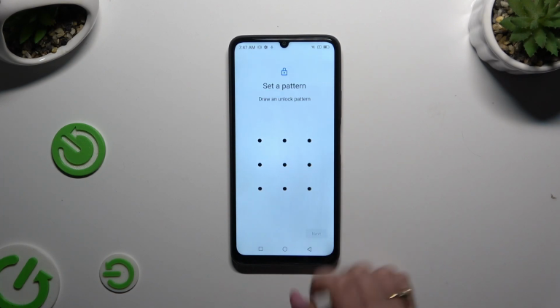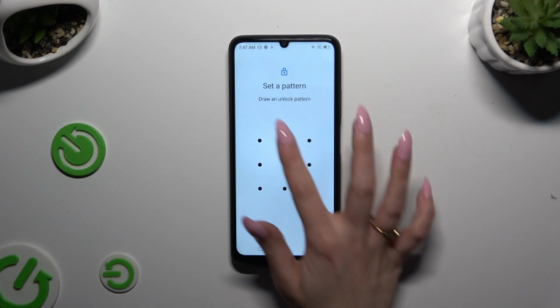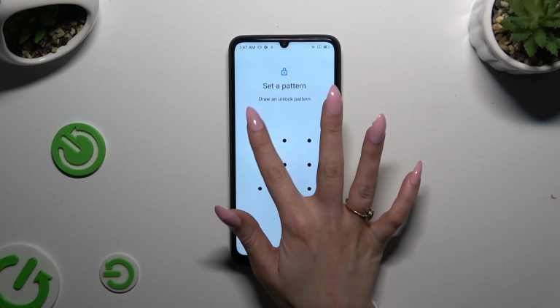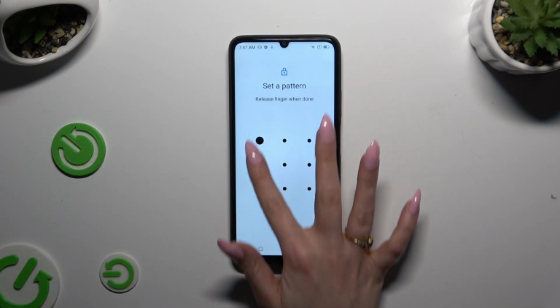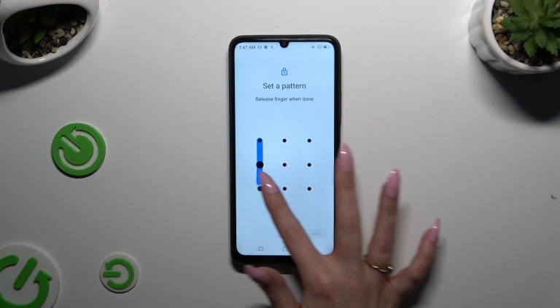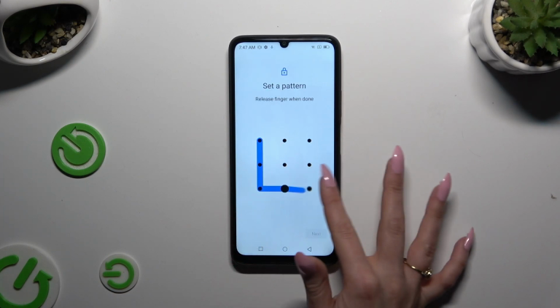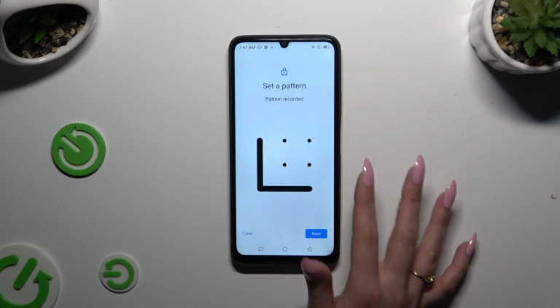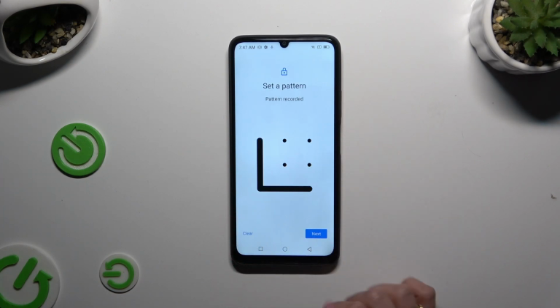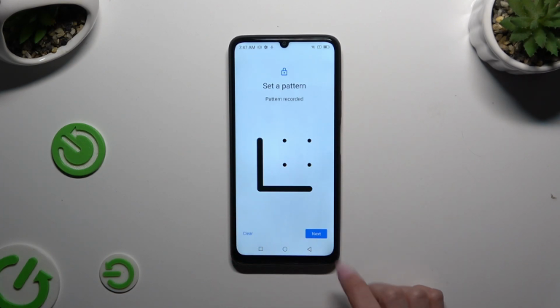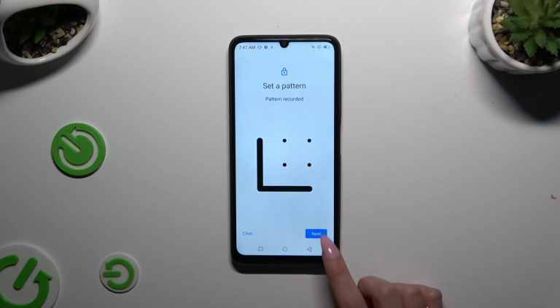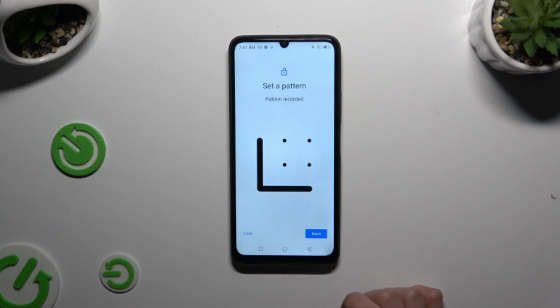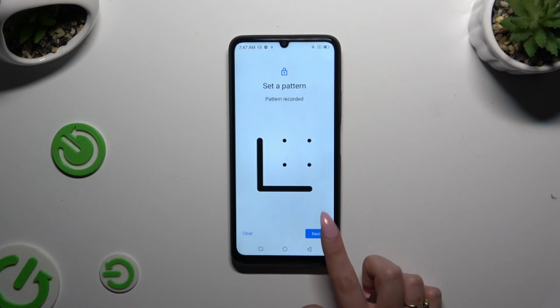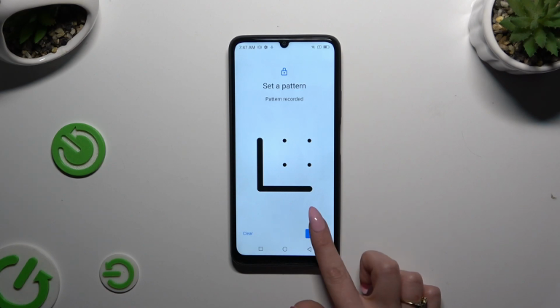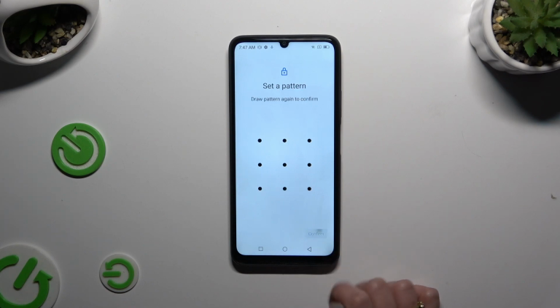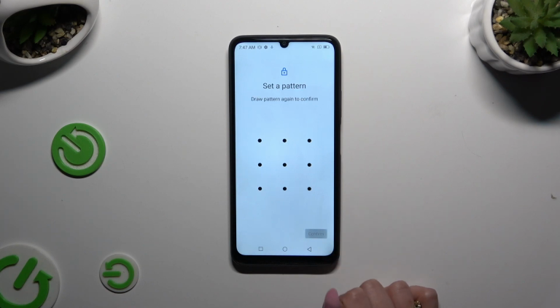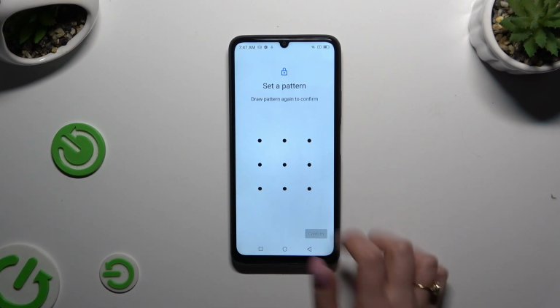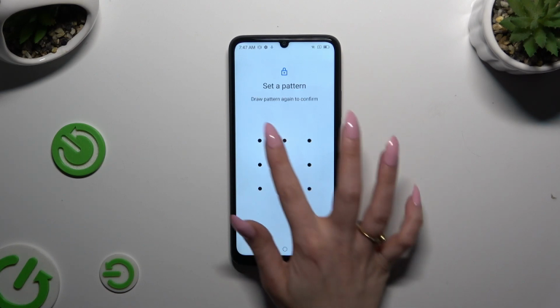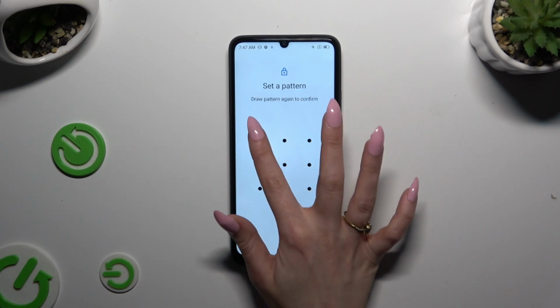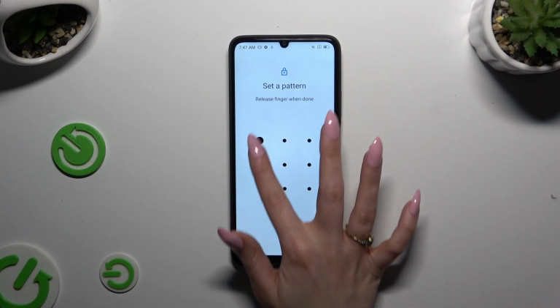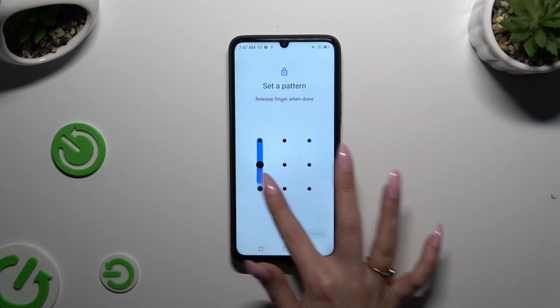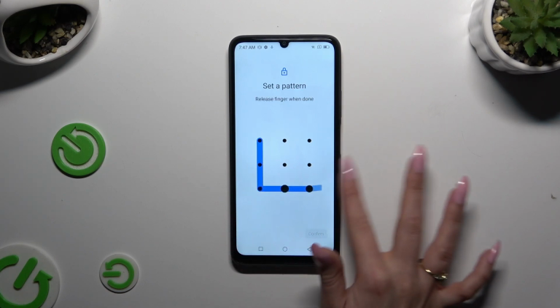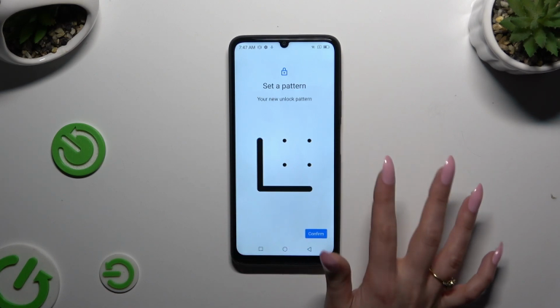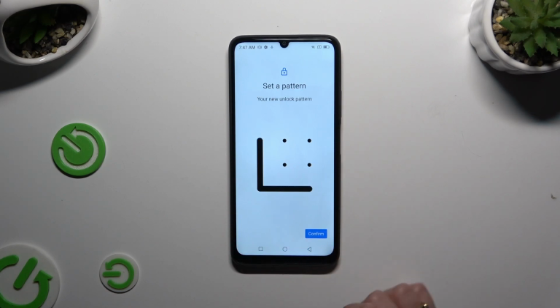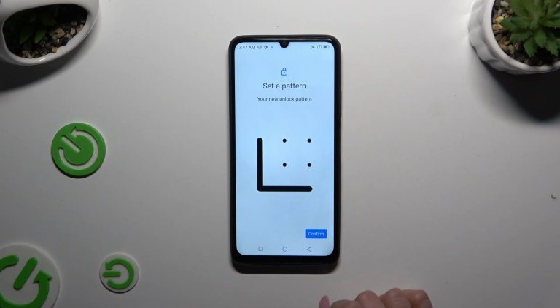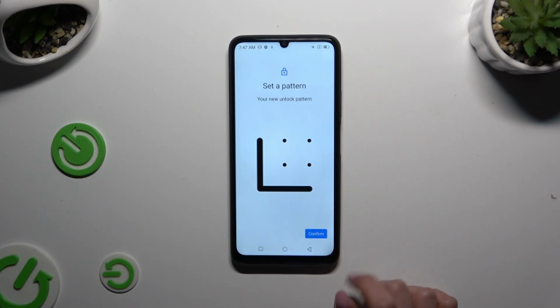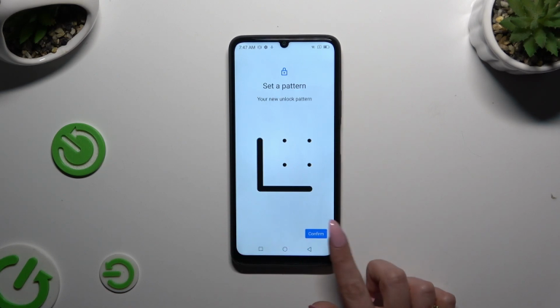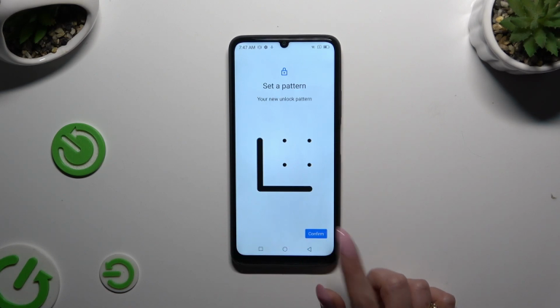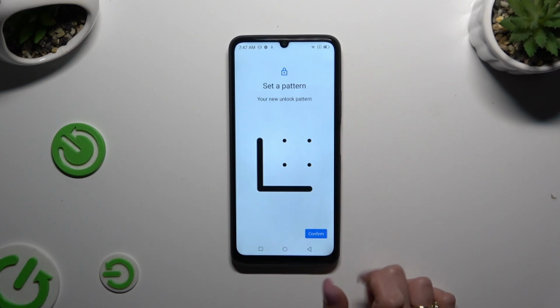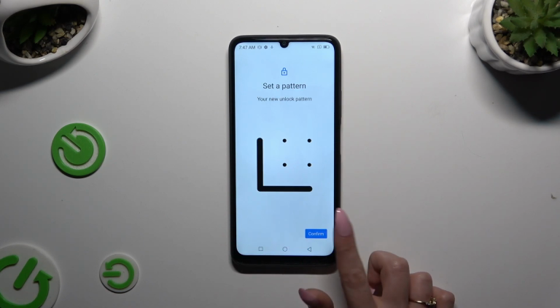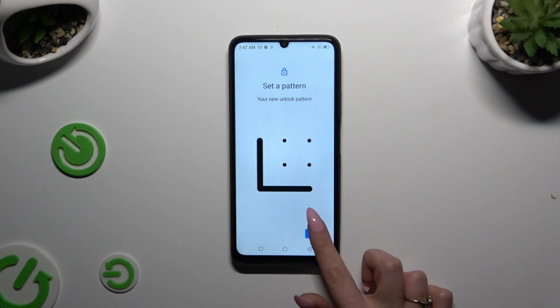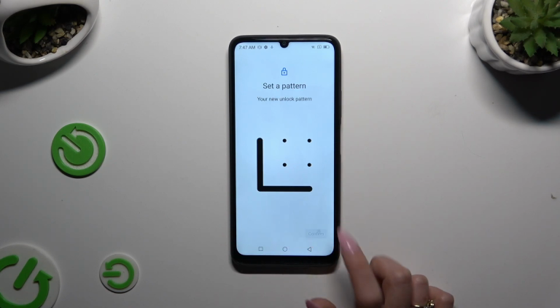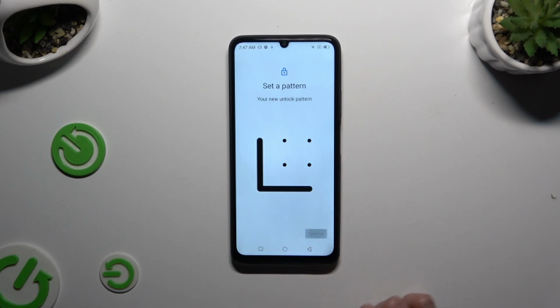Then create it, hit Next, repeat it to confirm it, and hit Confirm.